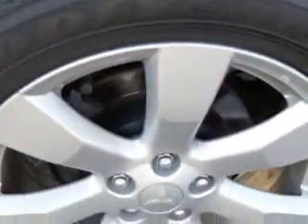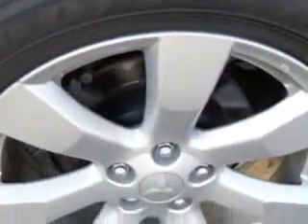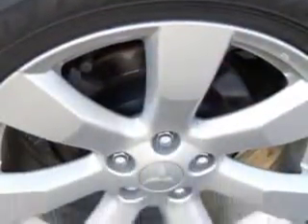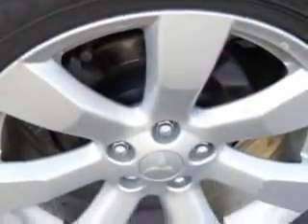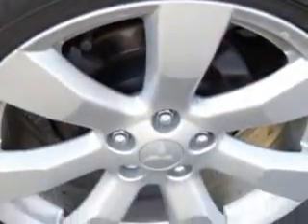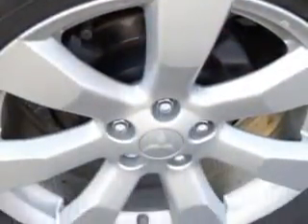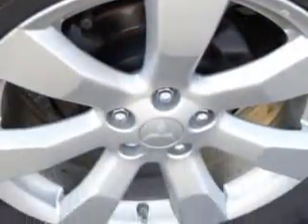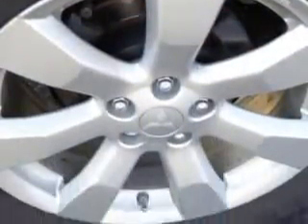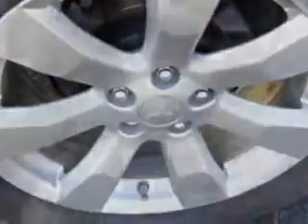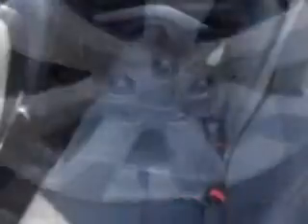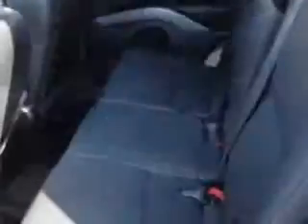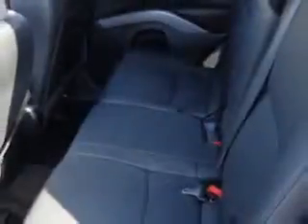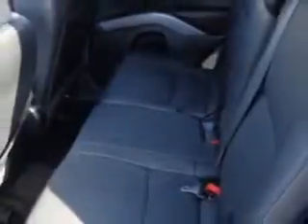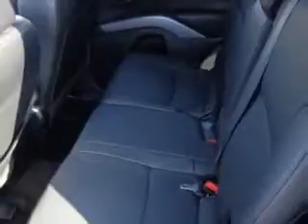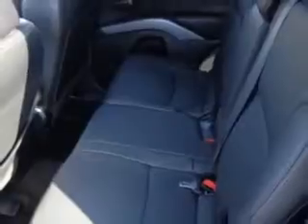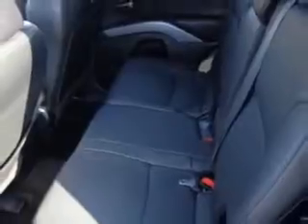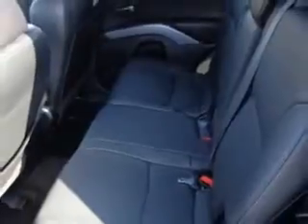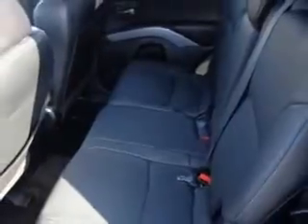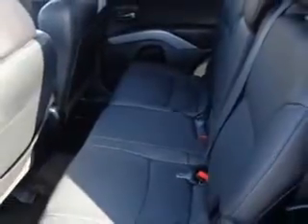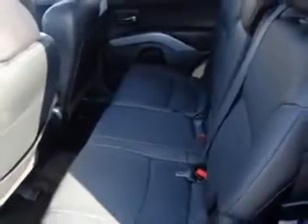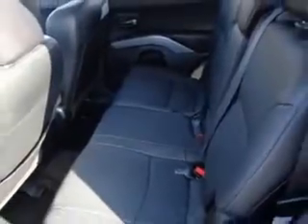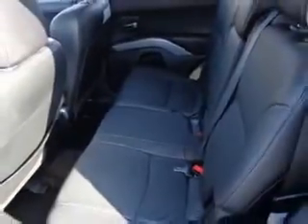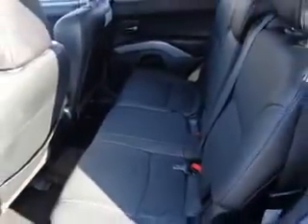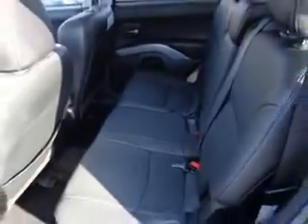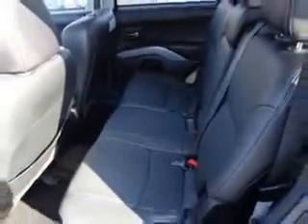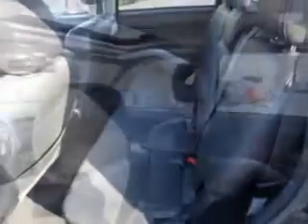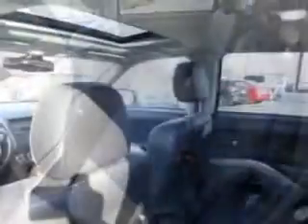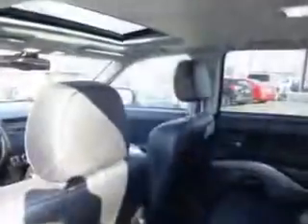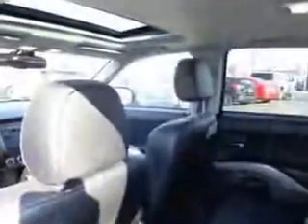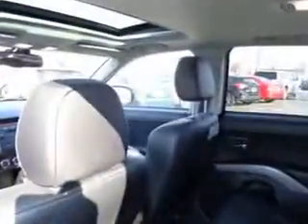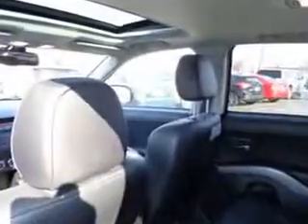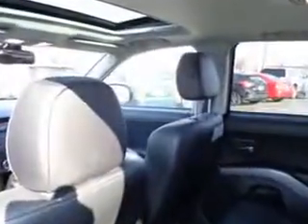Enjoy the drive, feel safe, and have peace of mind in this 2012 Mitsubishi Outlander. See us at Chevrolet of Homewood today.